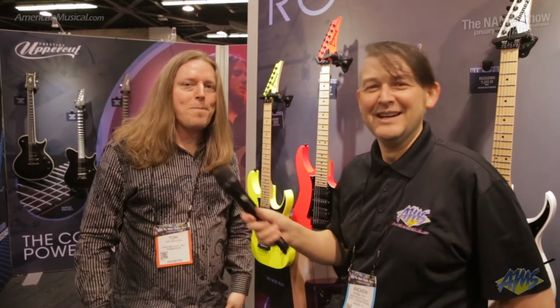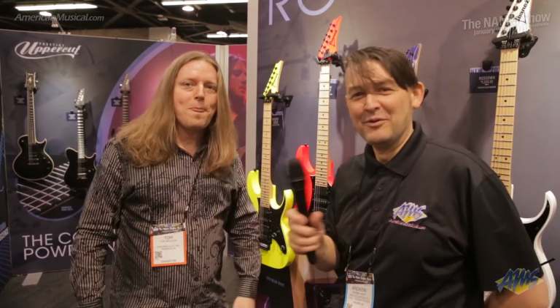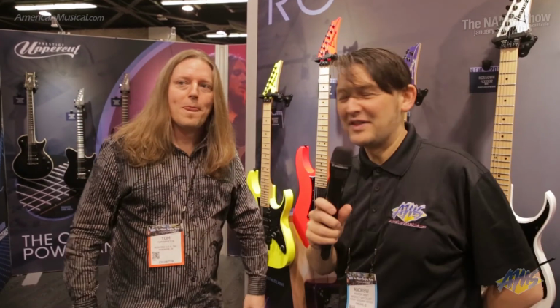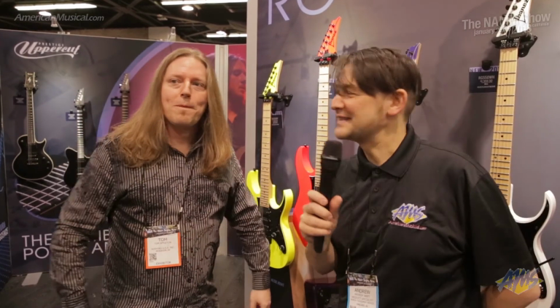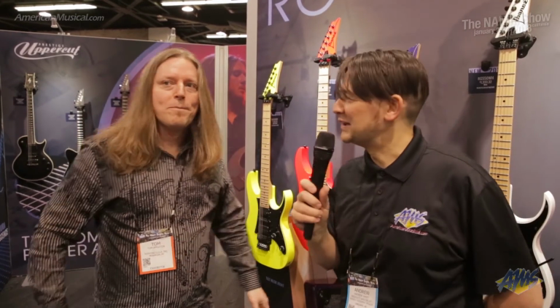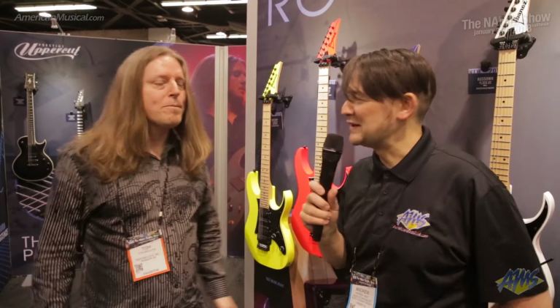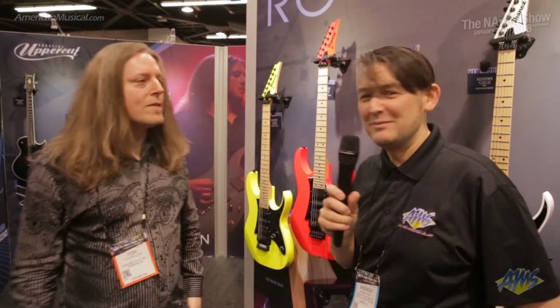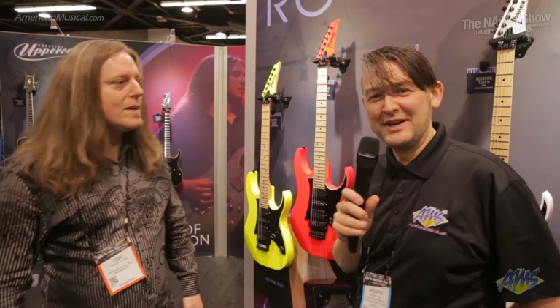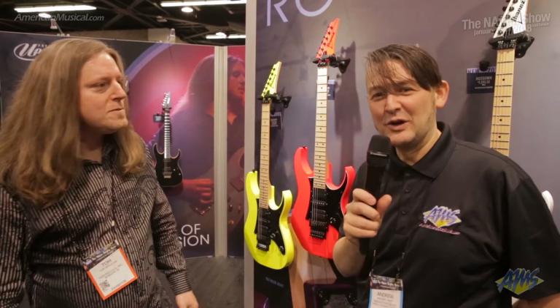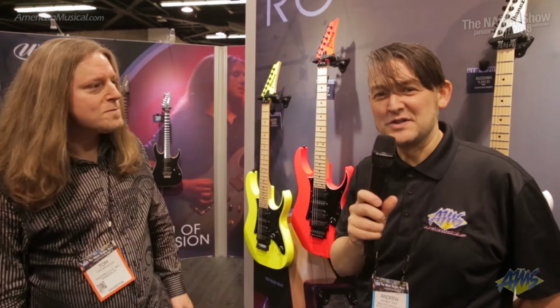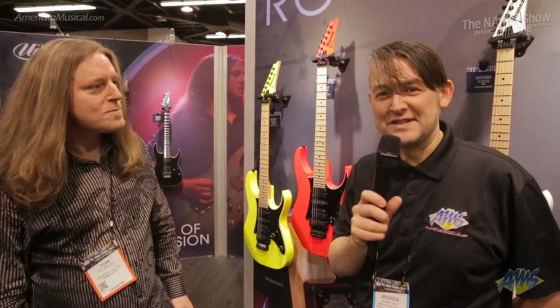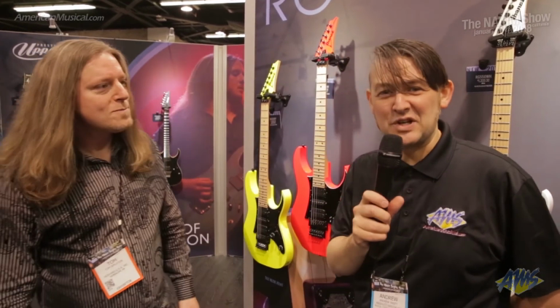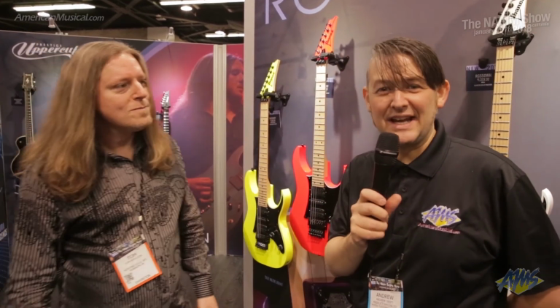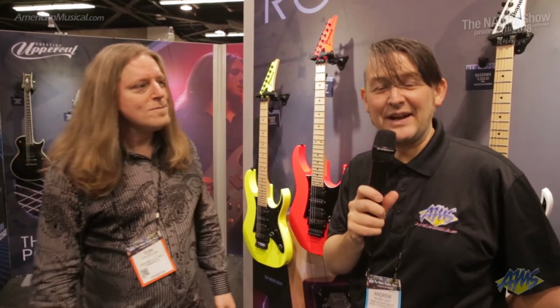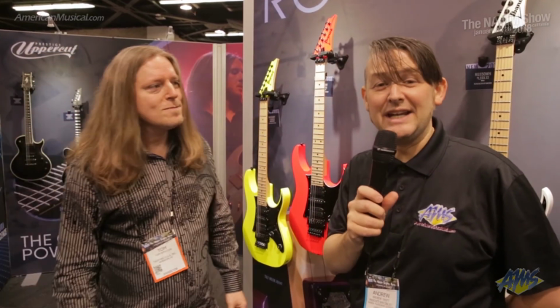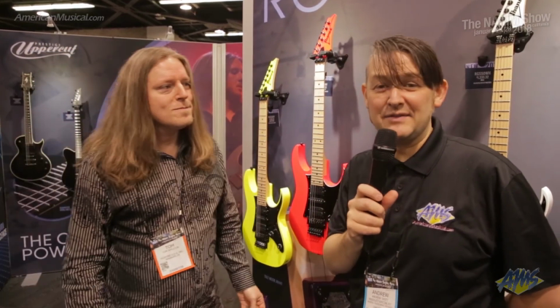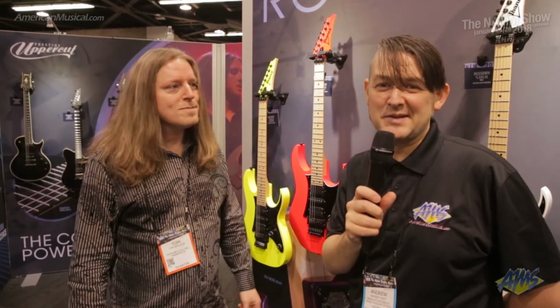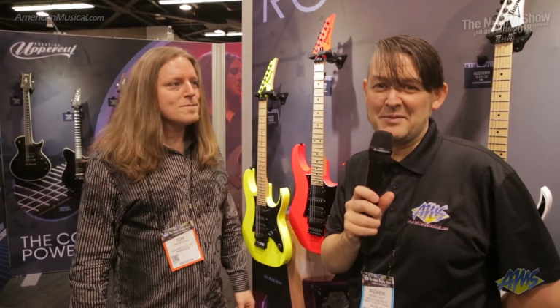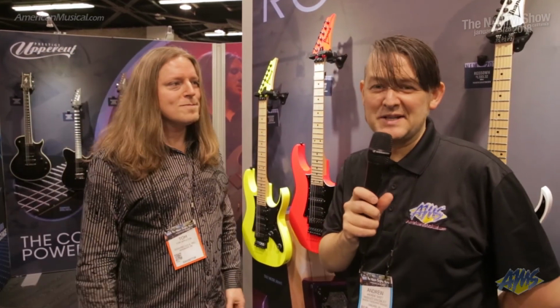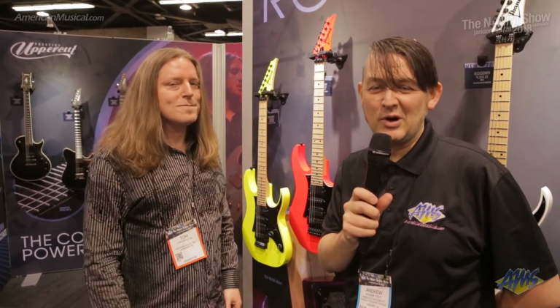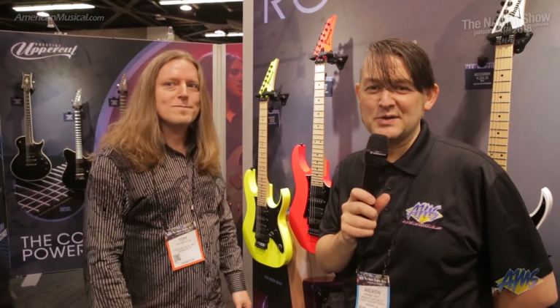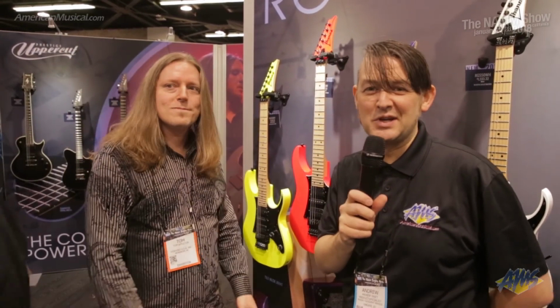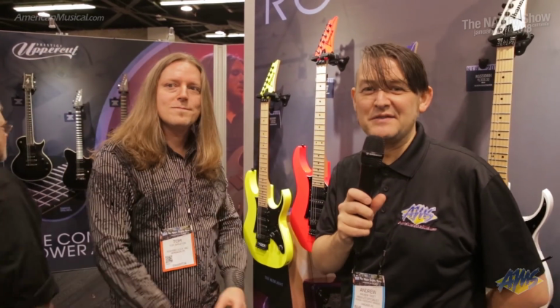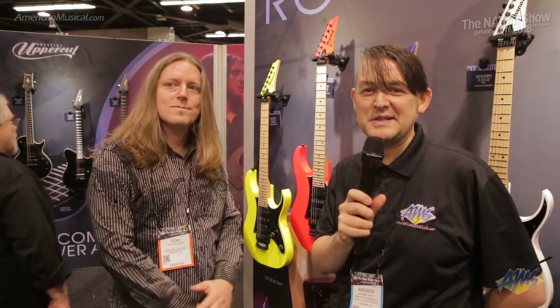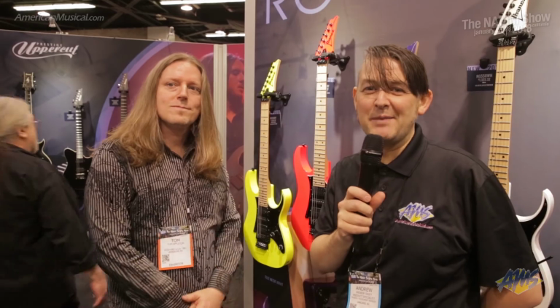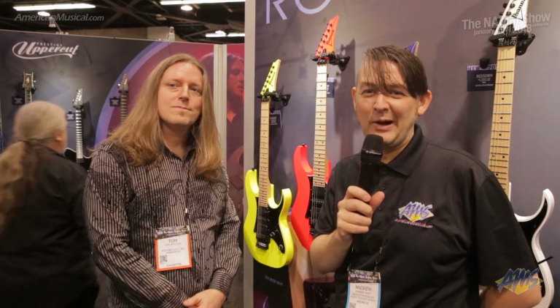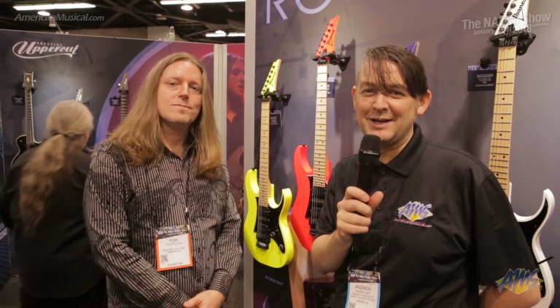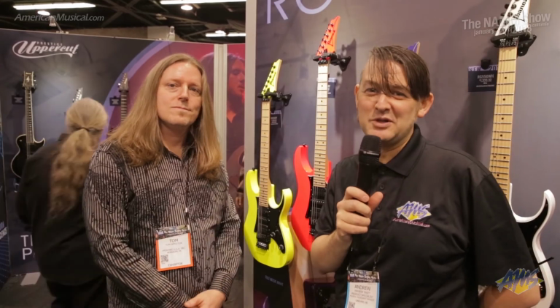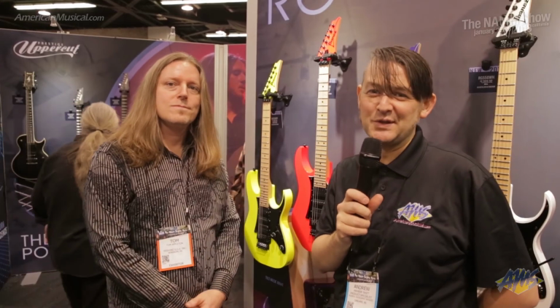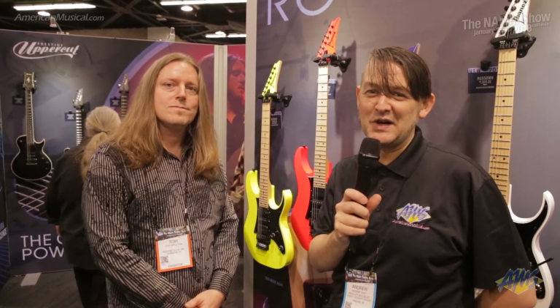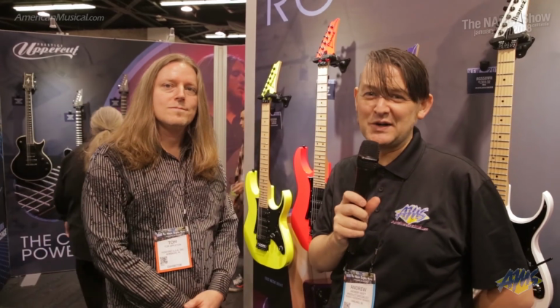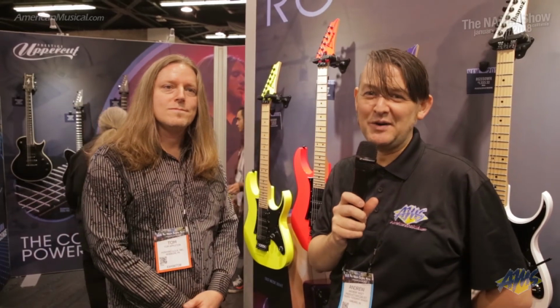Thanks a lot Tom, and if you're interested in checking out any of these Ibanez models you can visit AmericanMusical.com.